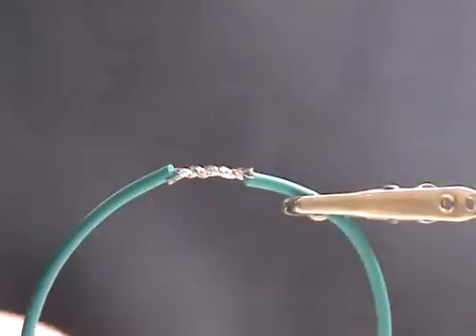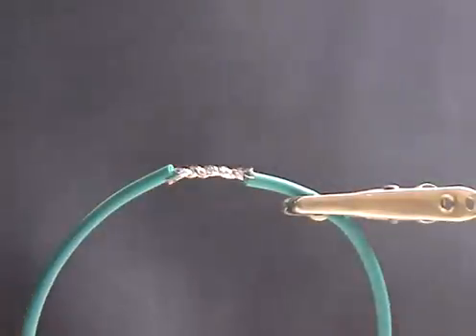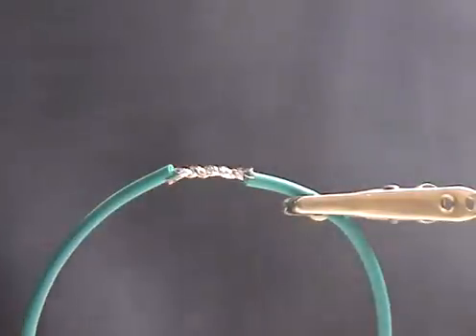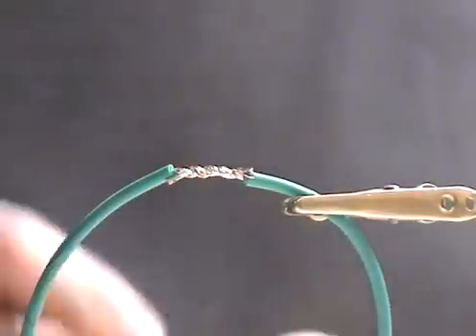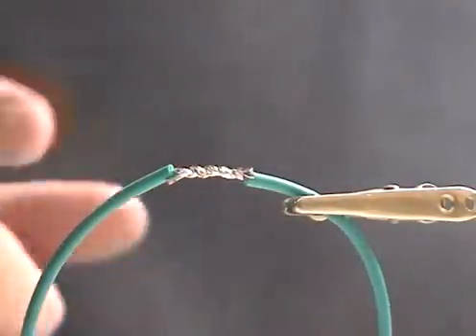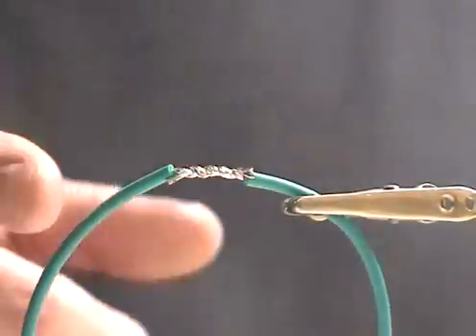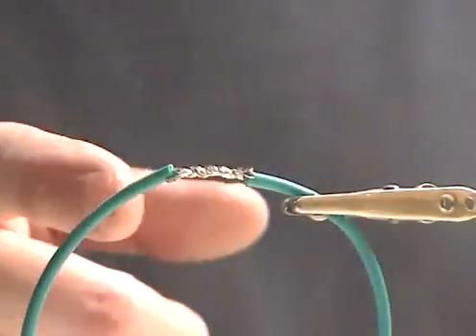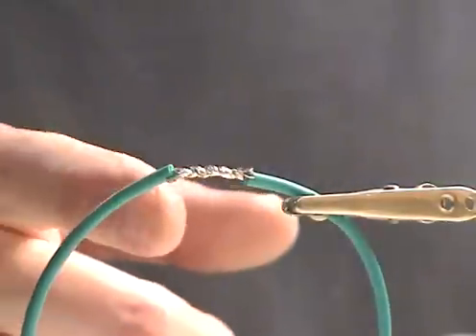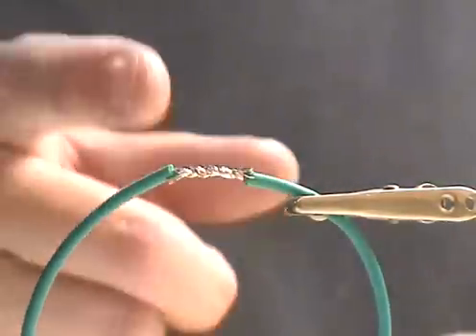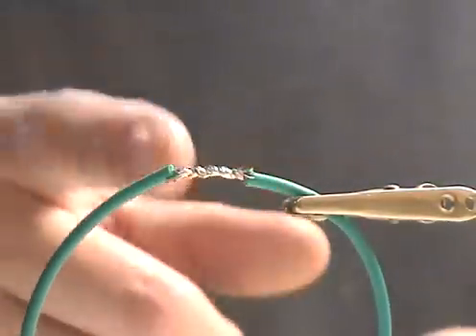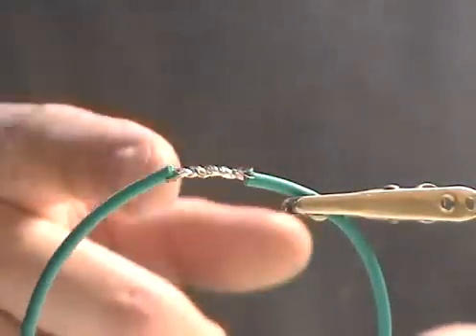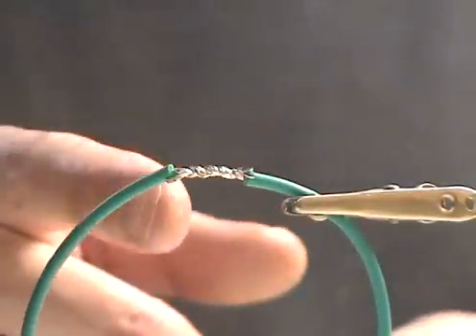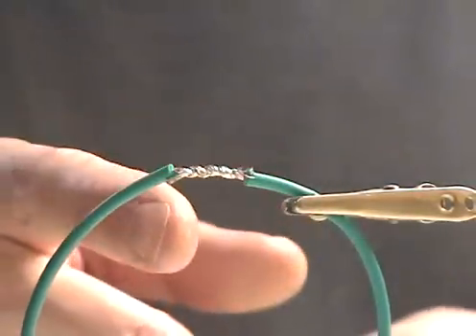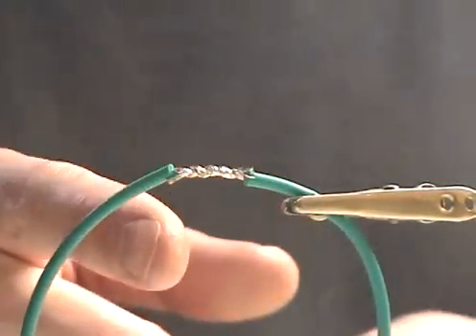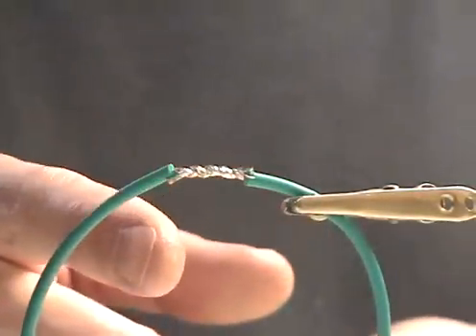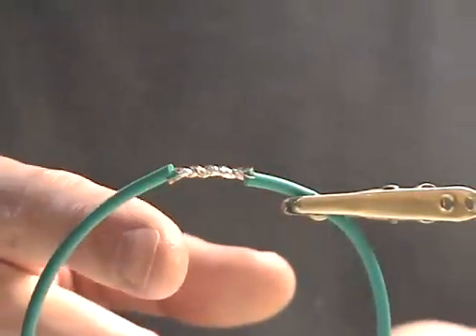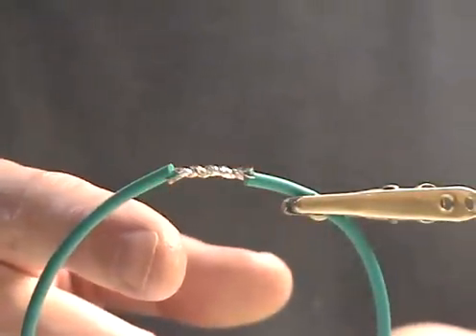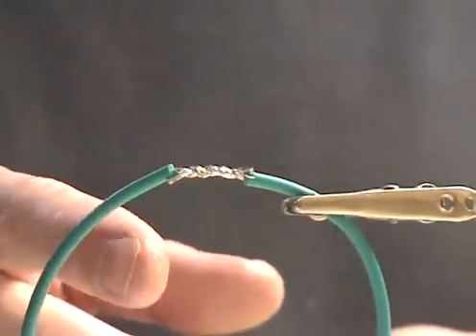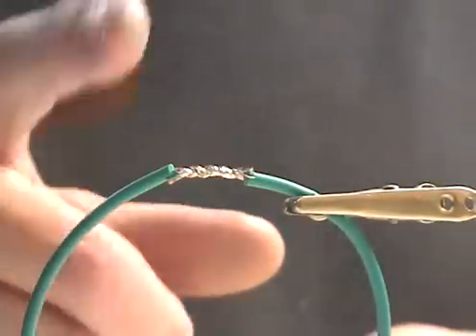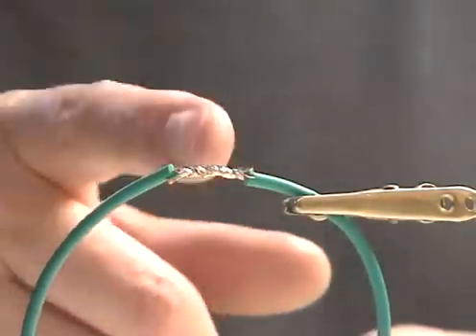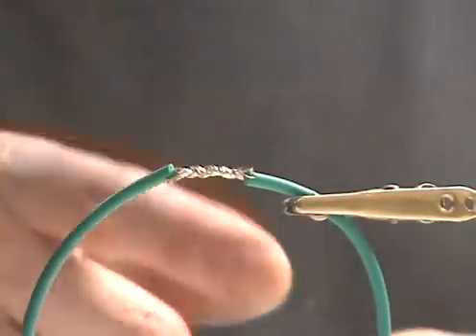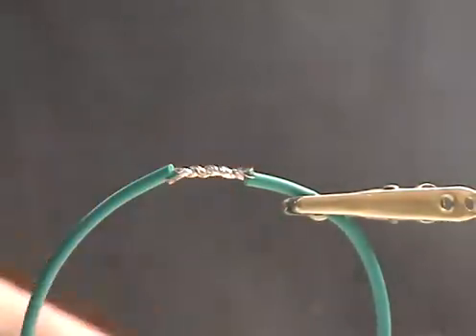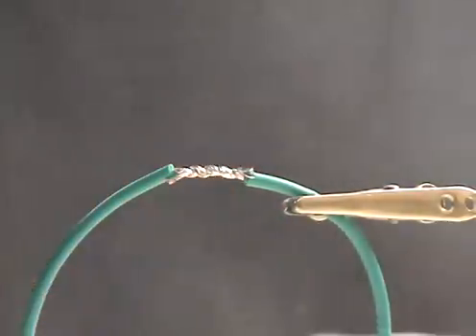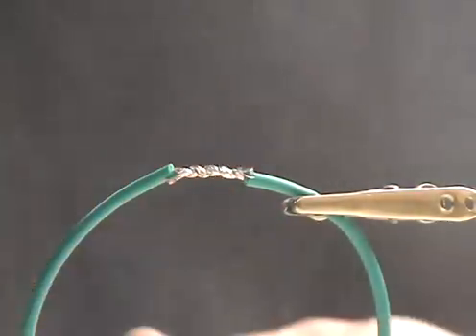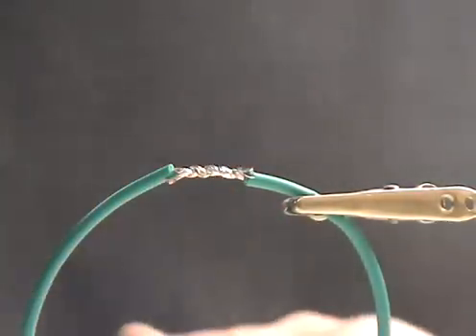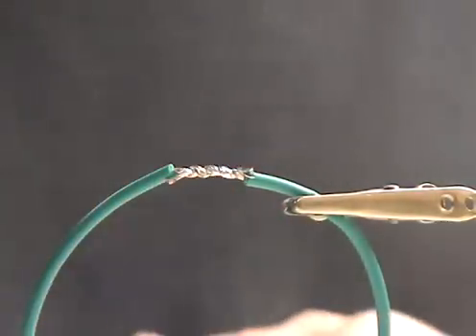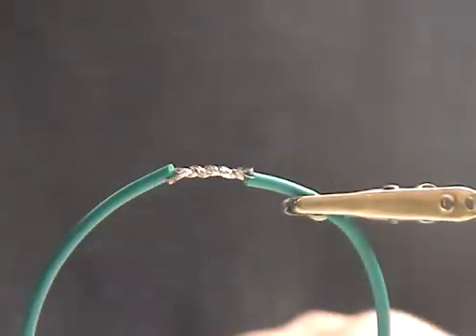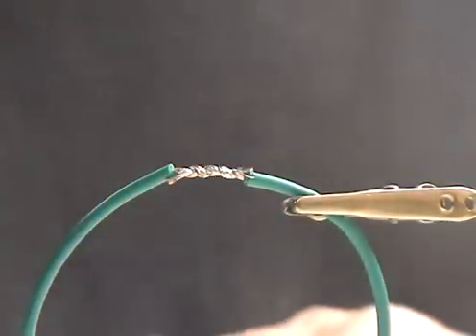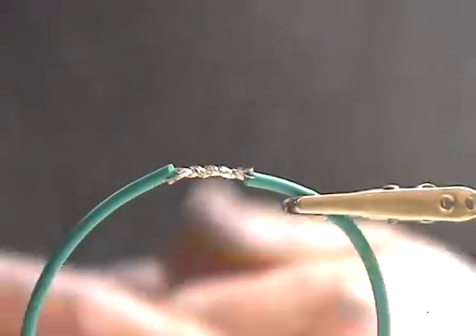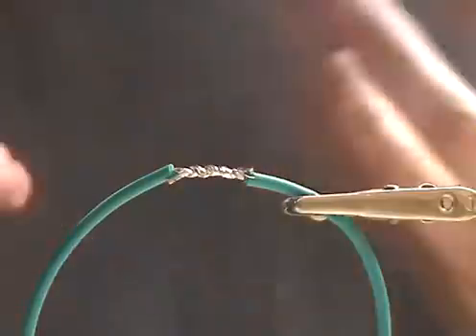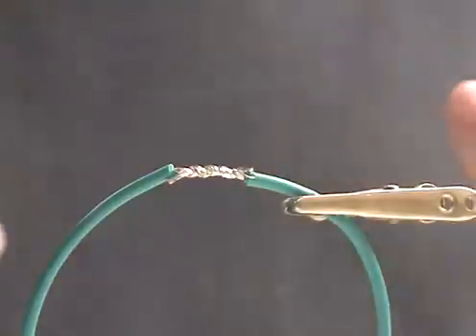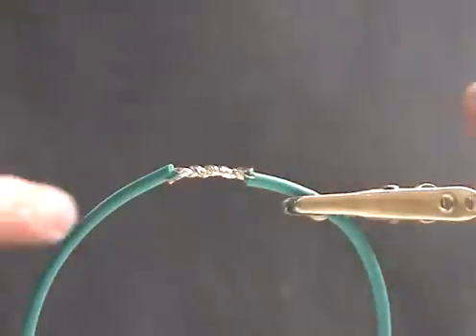A good solder joint will have solder completely melted onto it and be shiny silver. That's it.